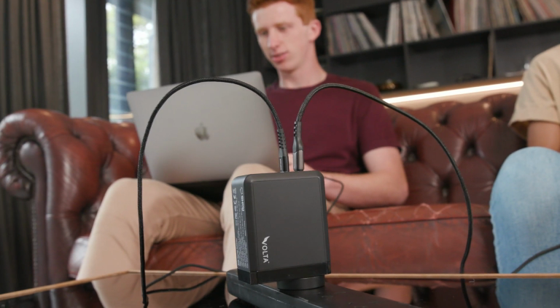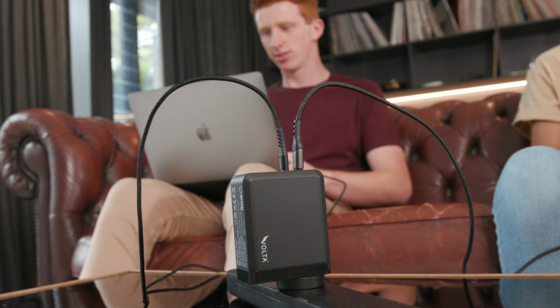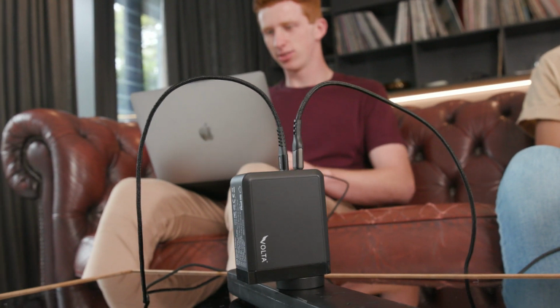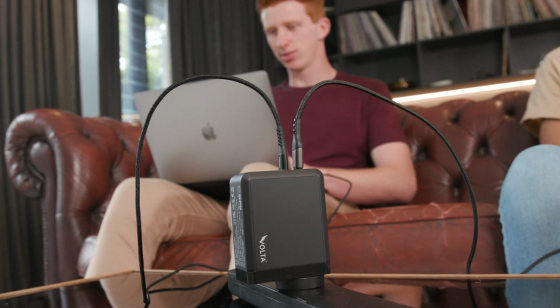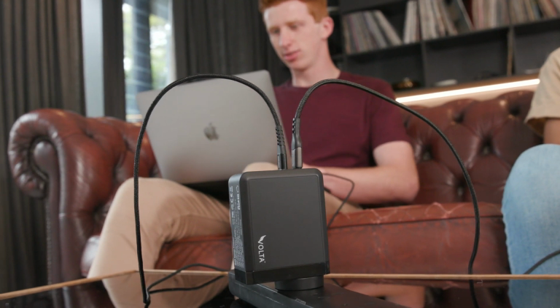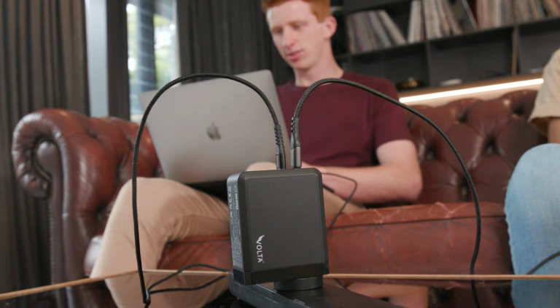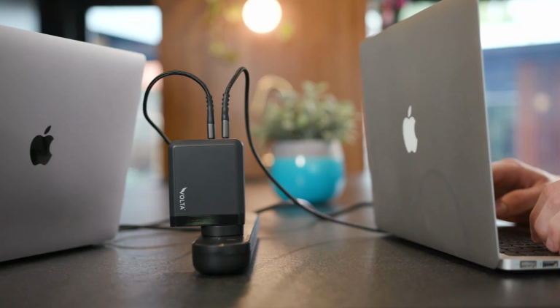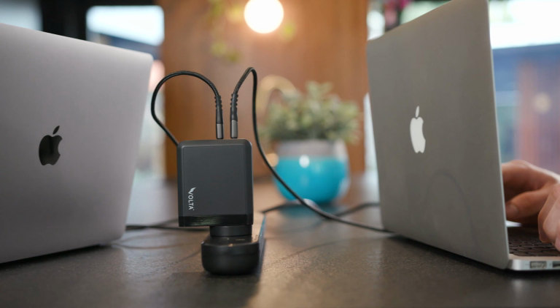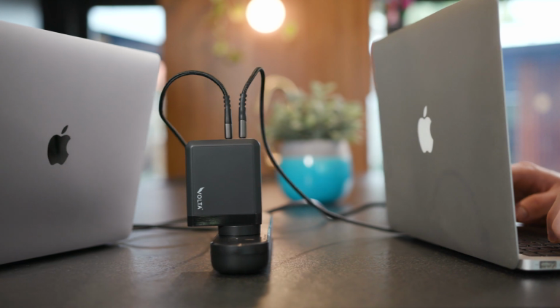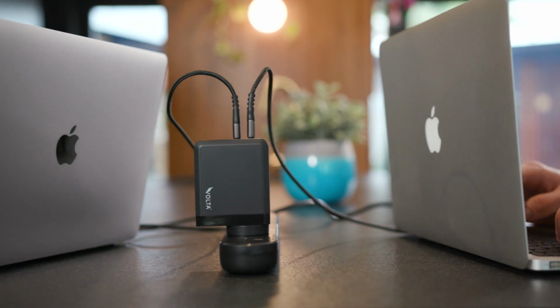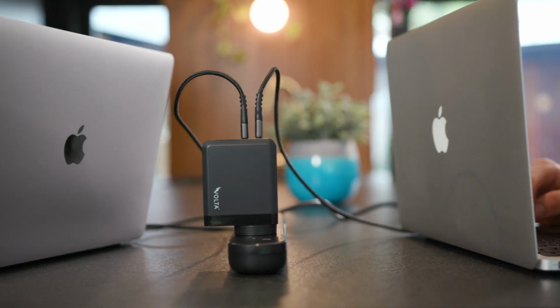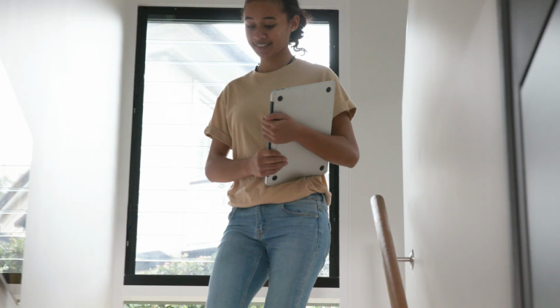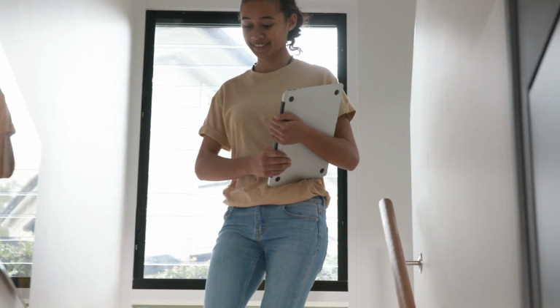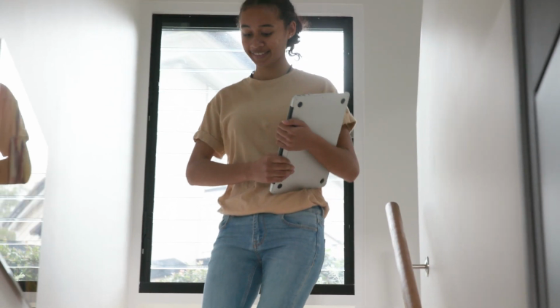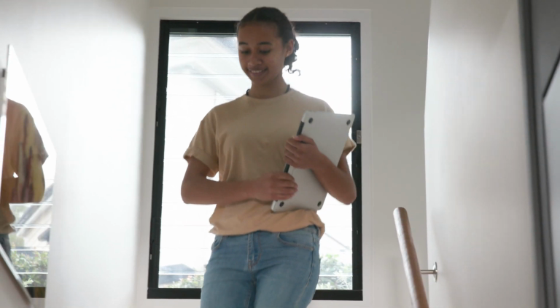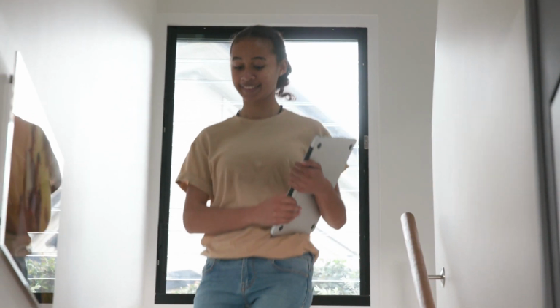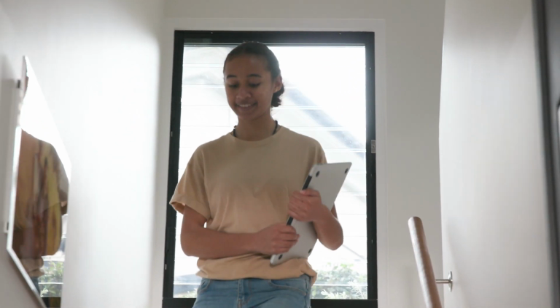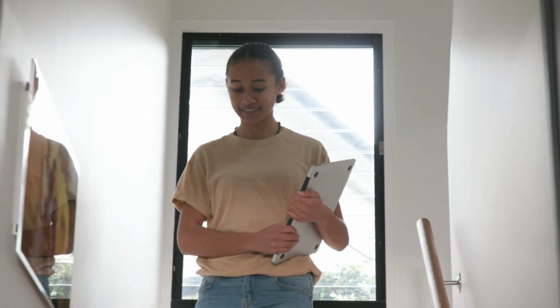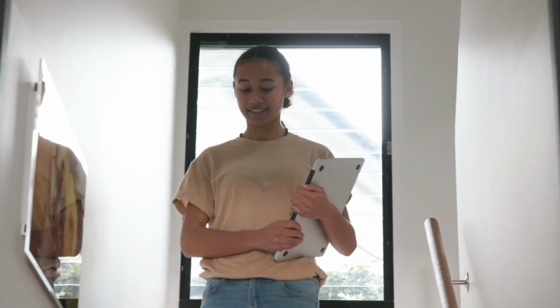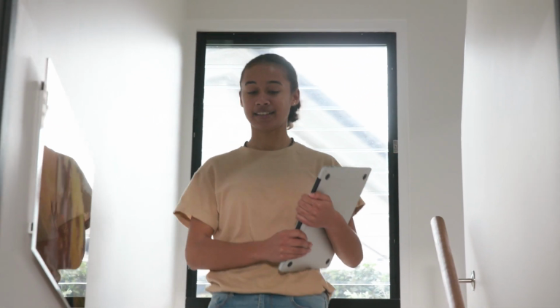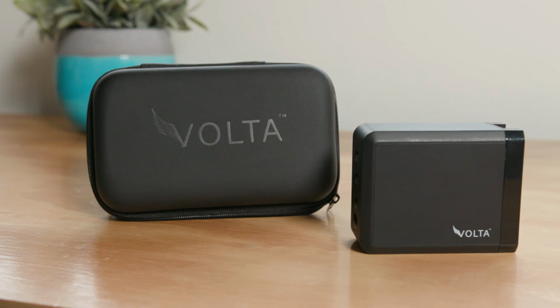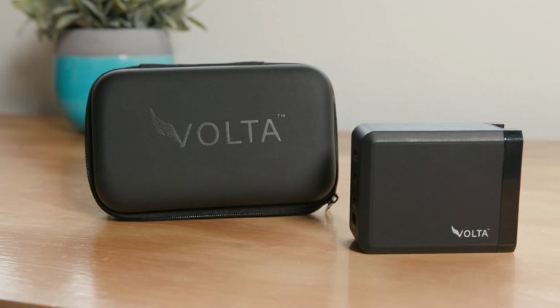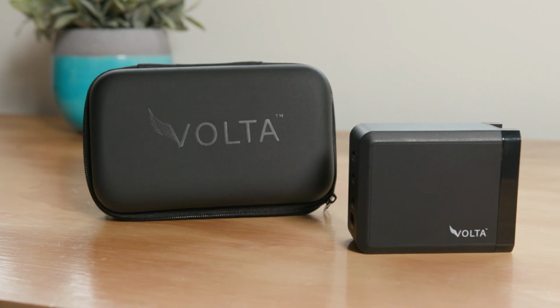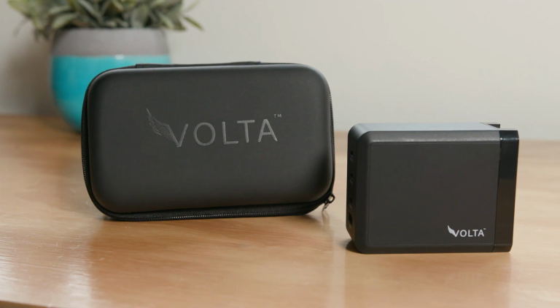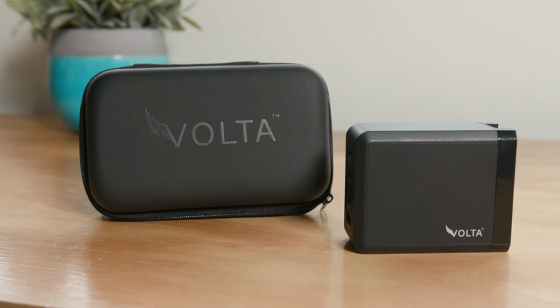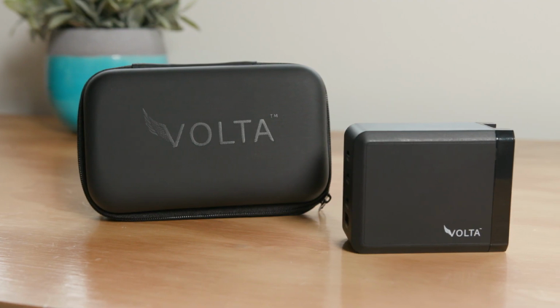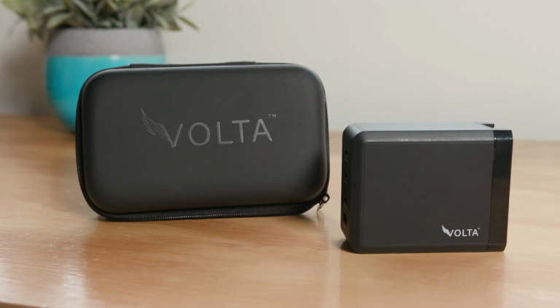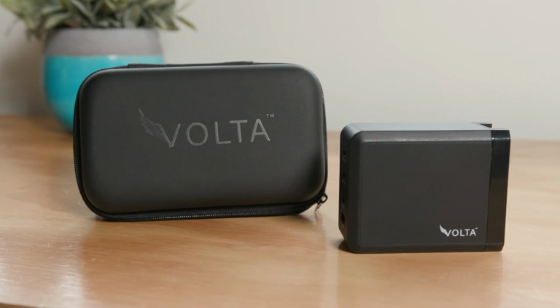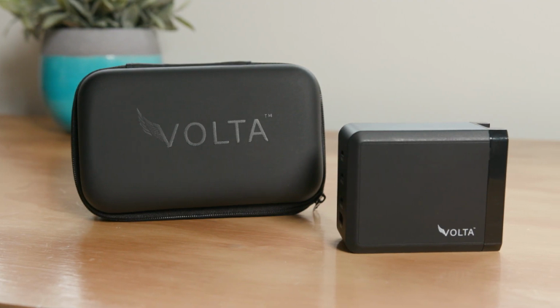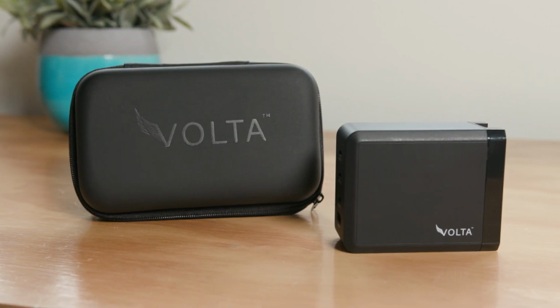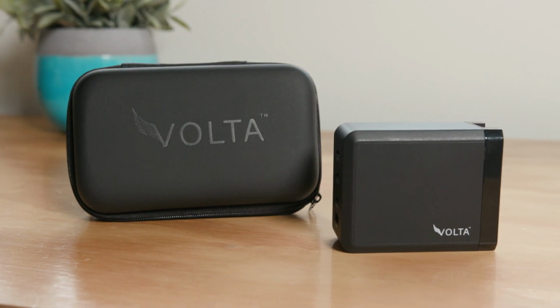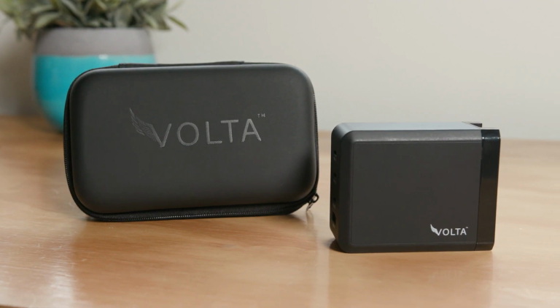So whether at home, office or on the go, charge faster effortlessly with the Volta GAN charger.